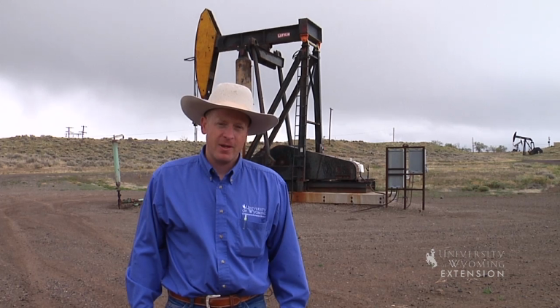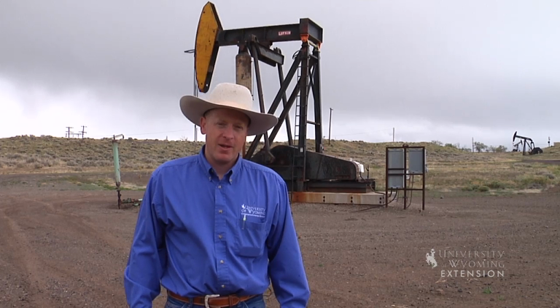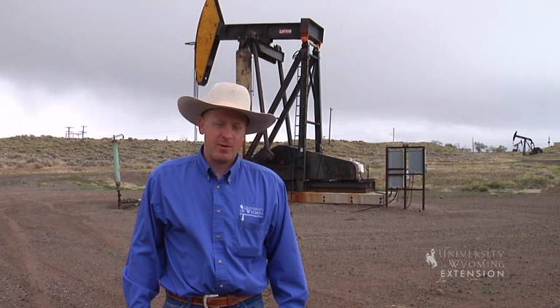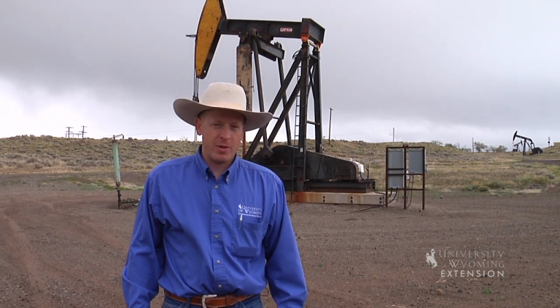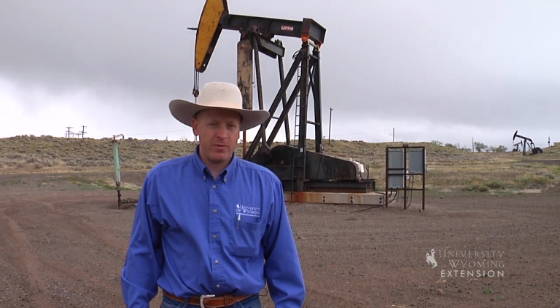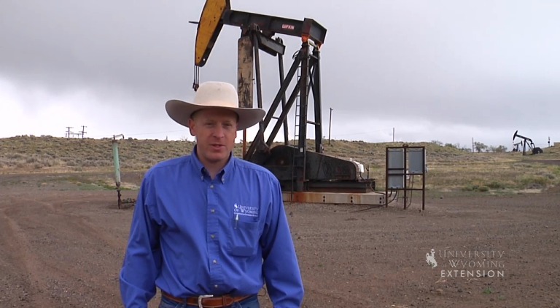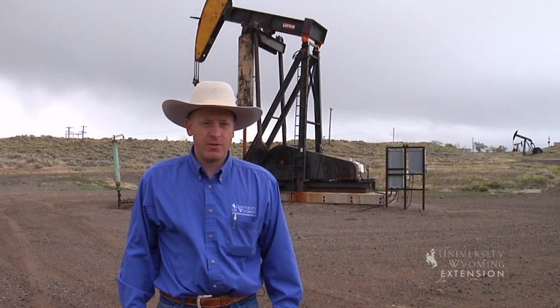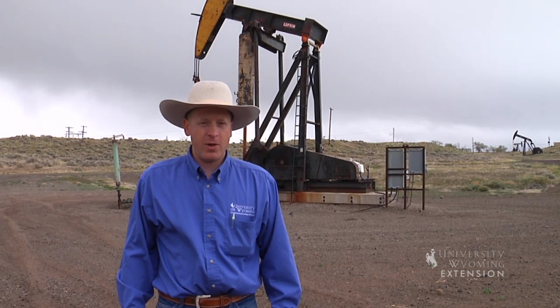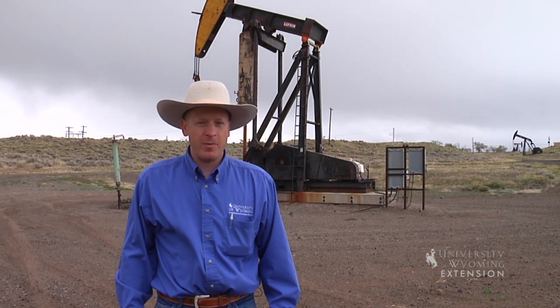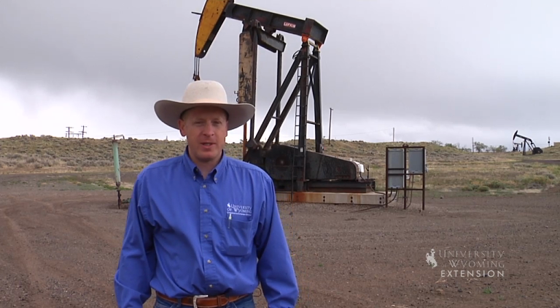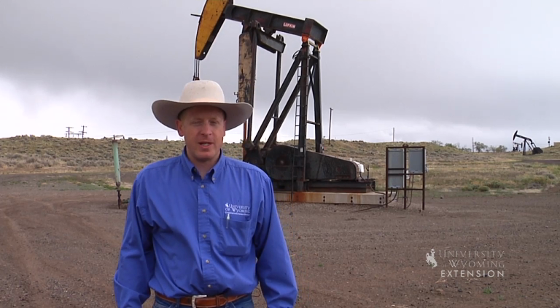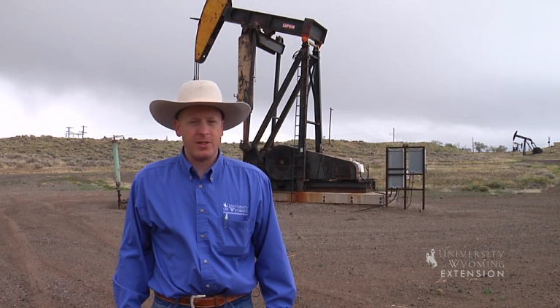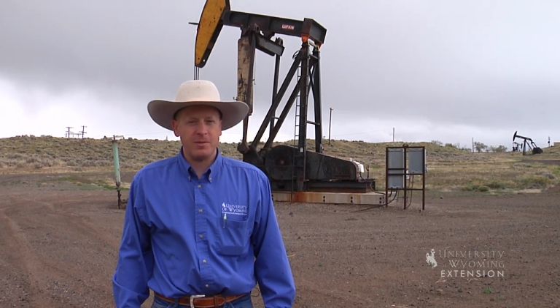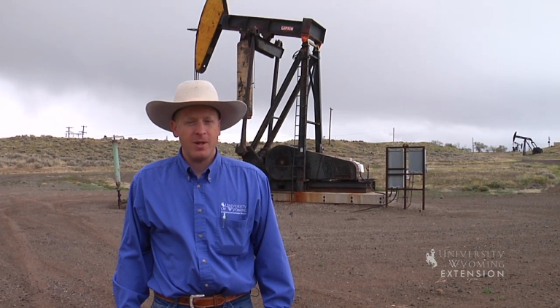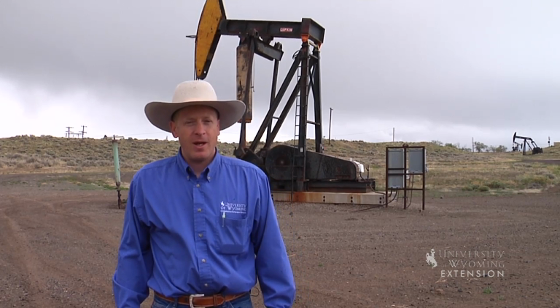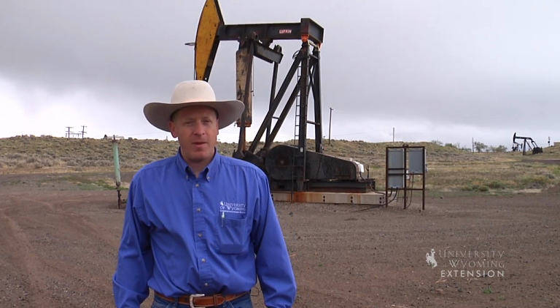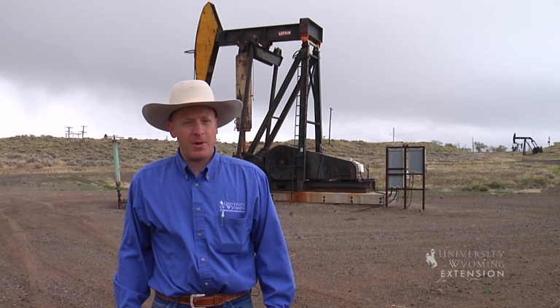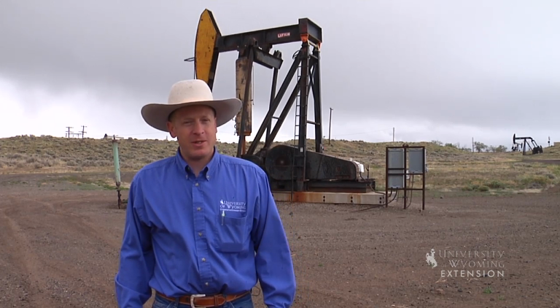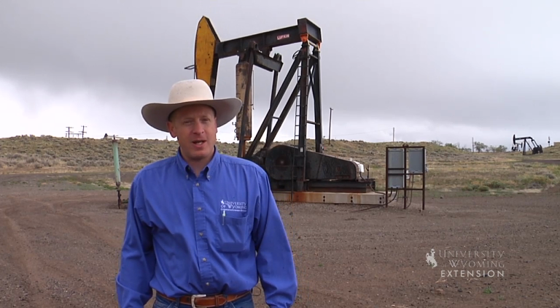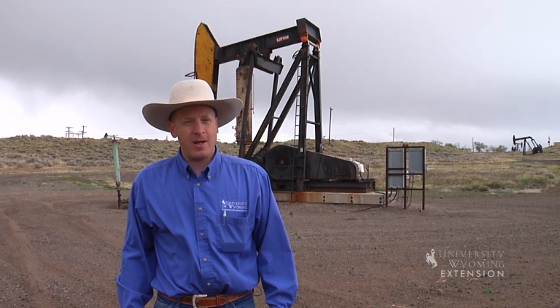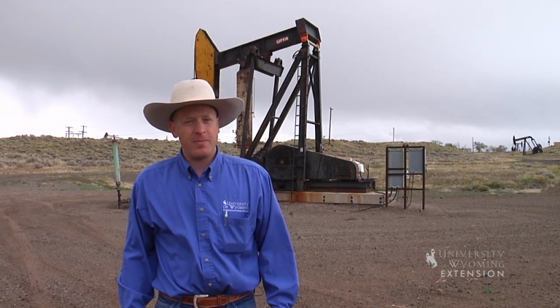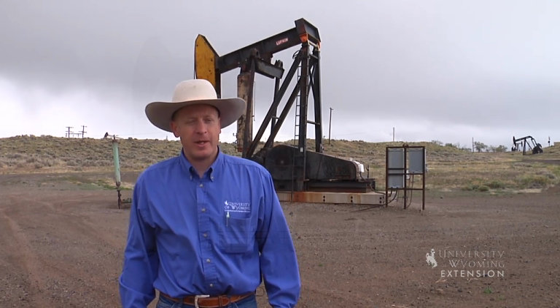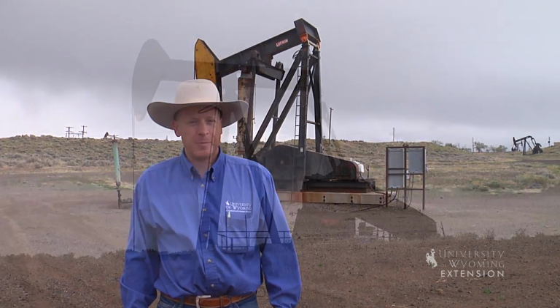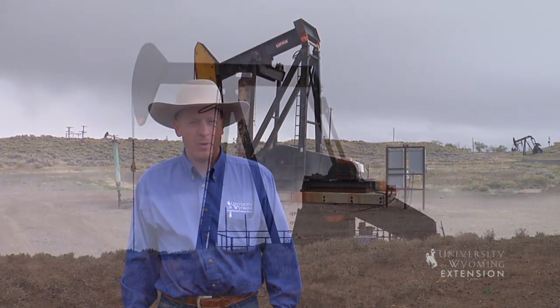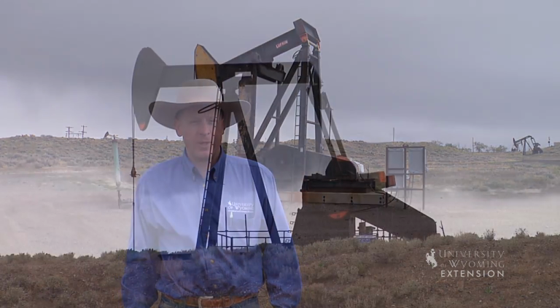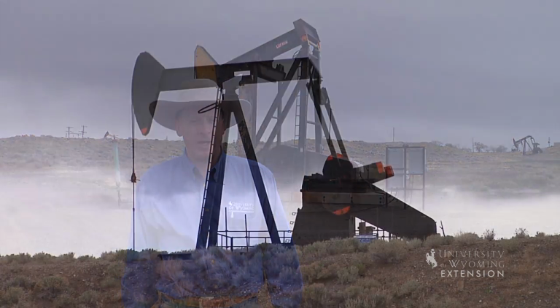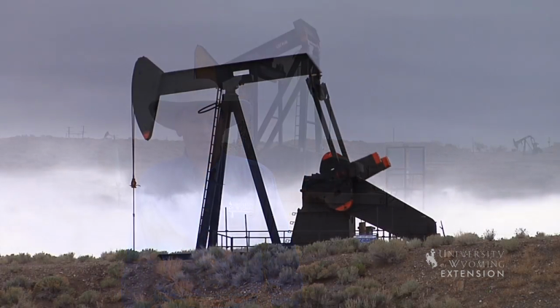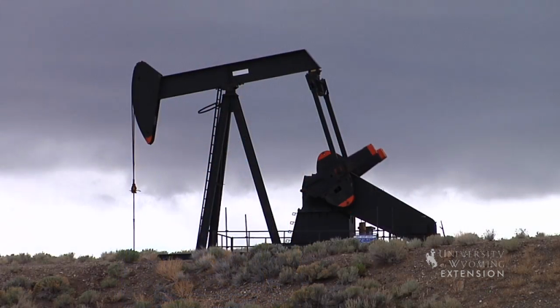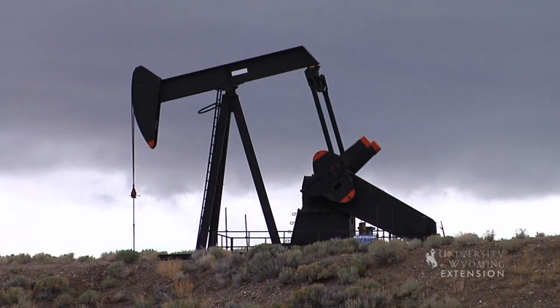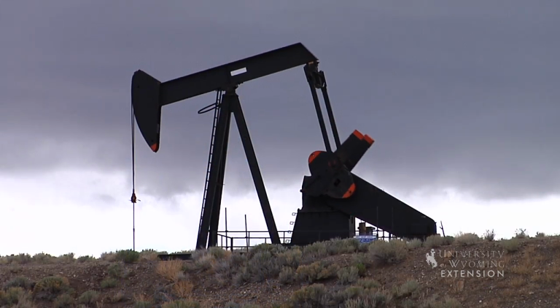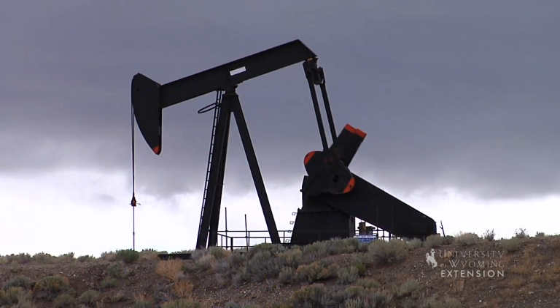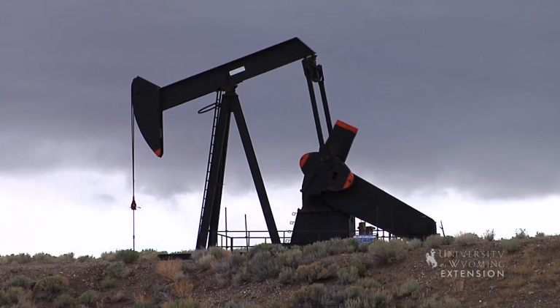From the University of Wyoming Extension, I'm Barton Stam, exploring the nature of Wyoming.